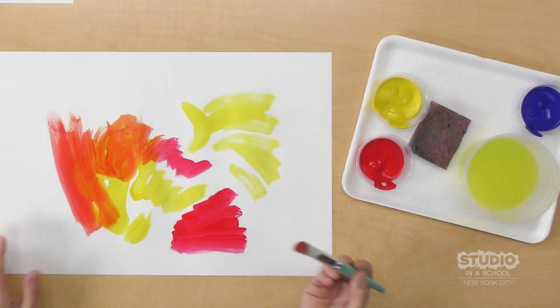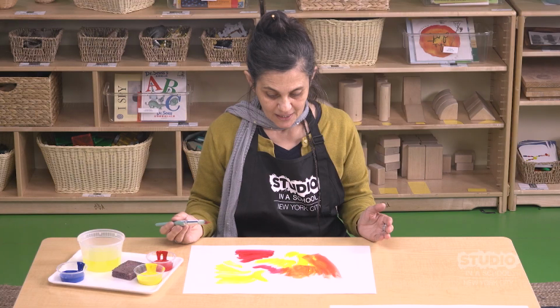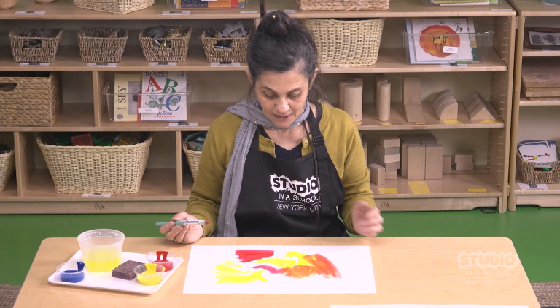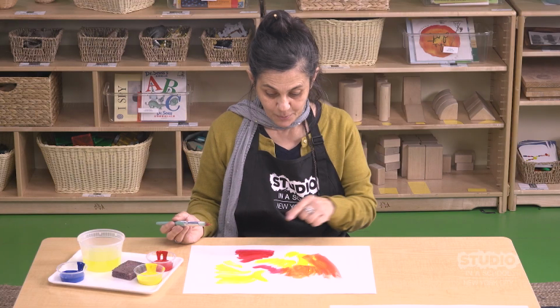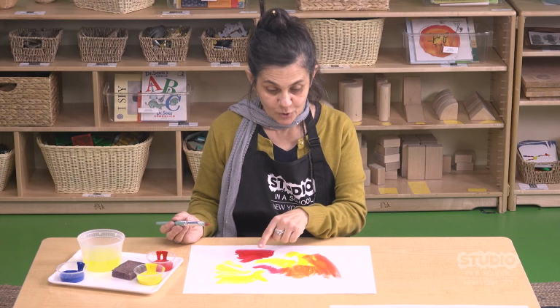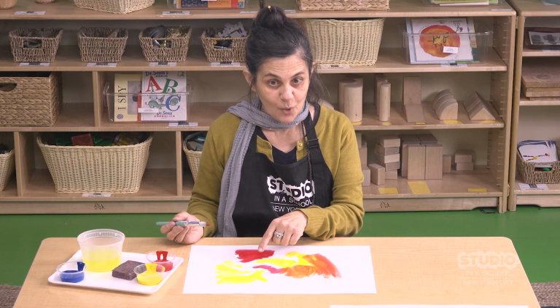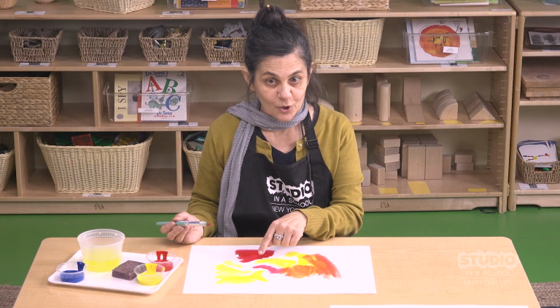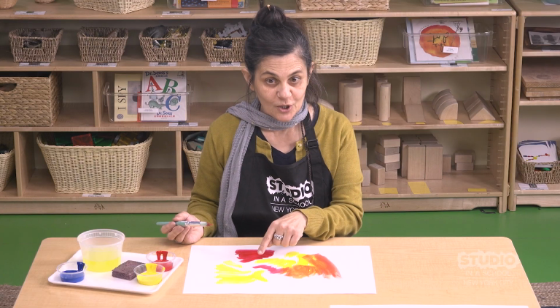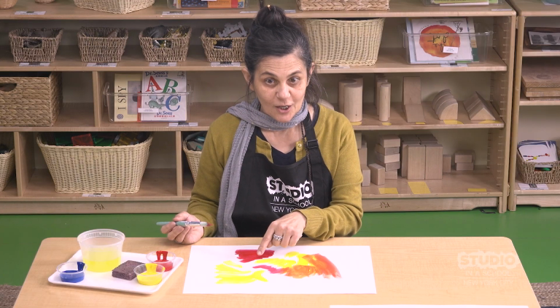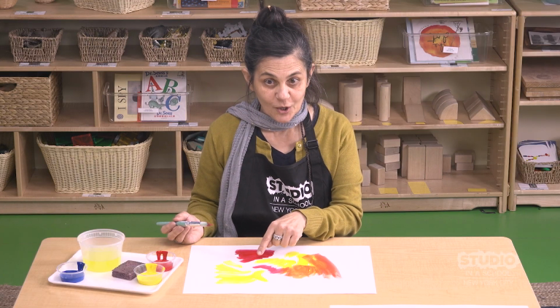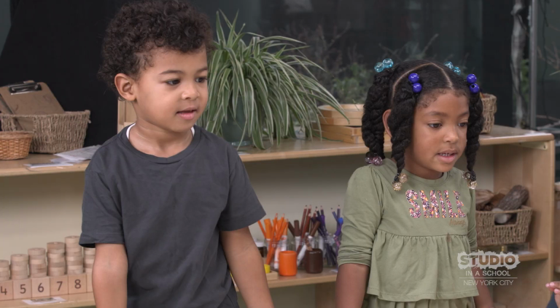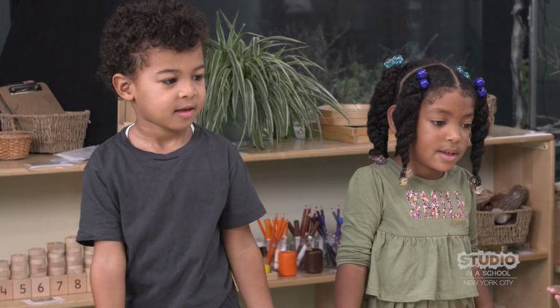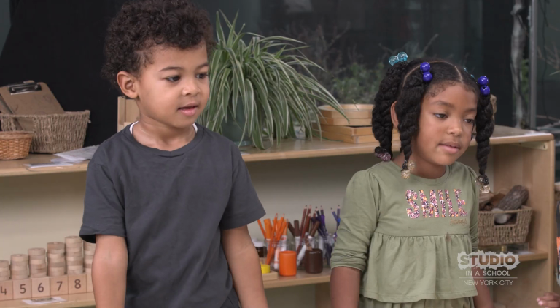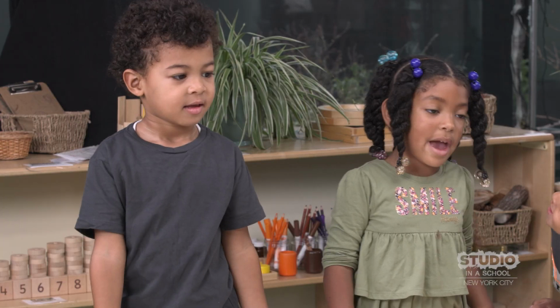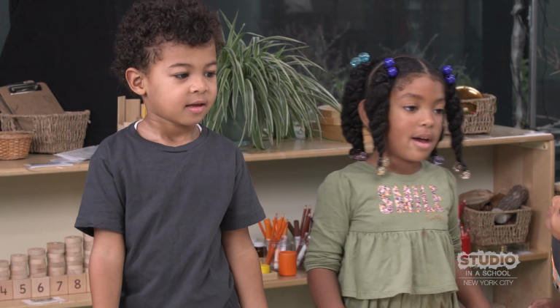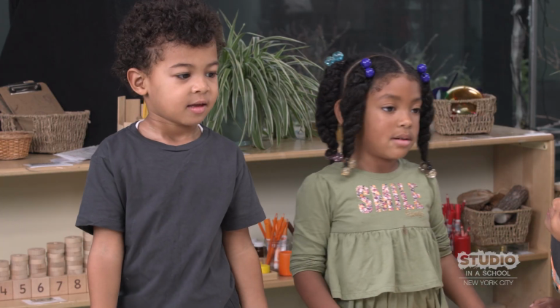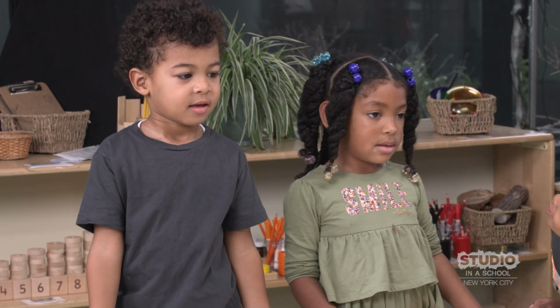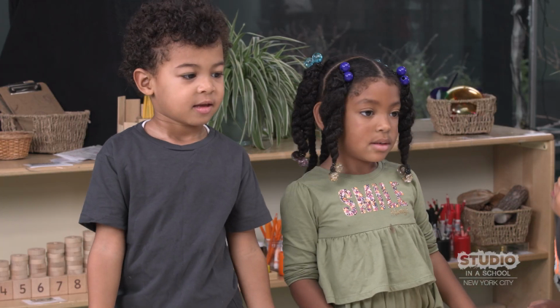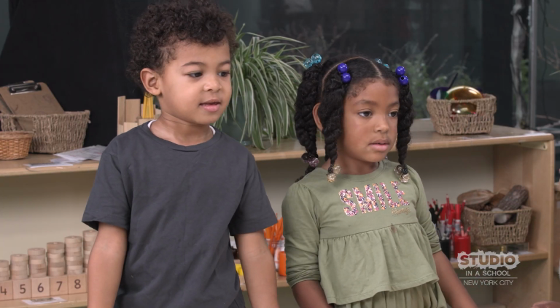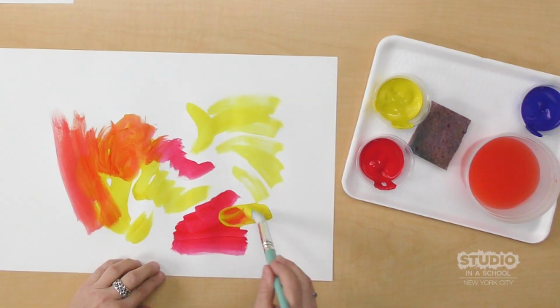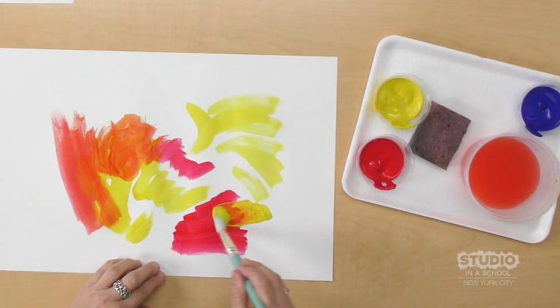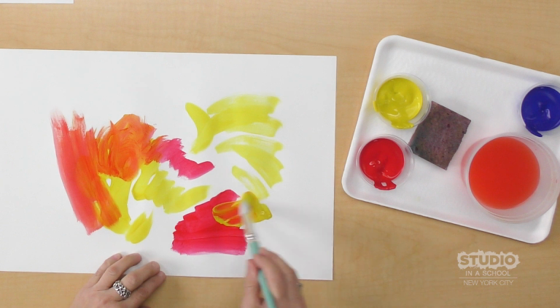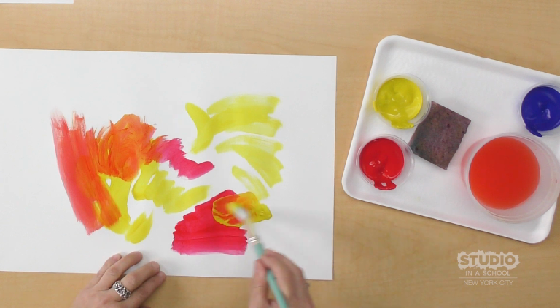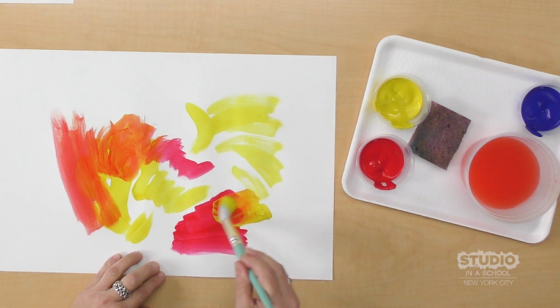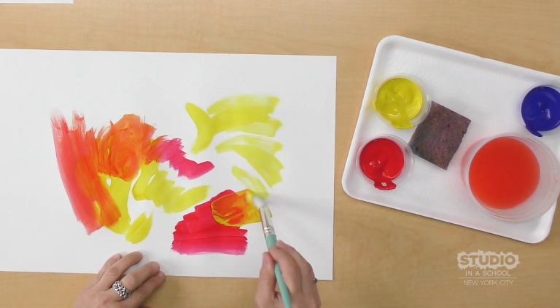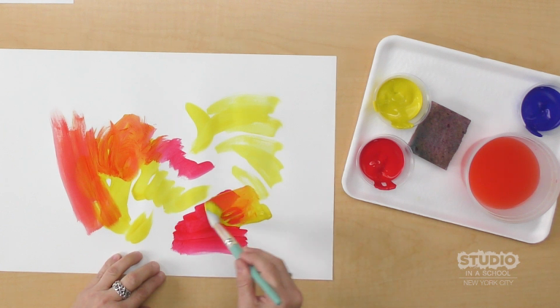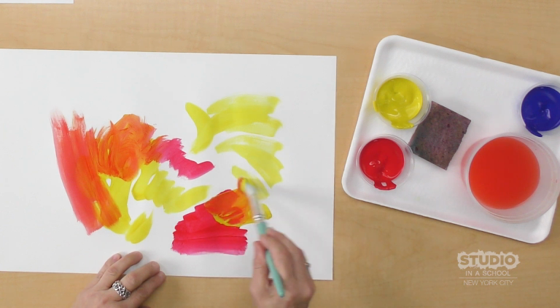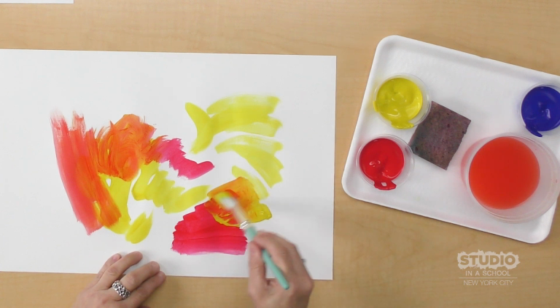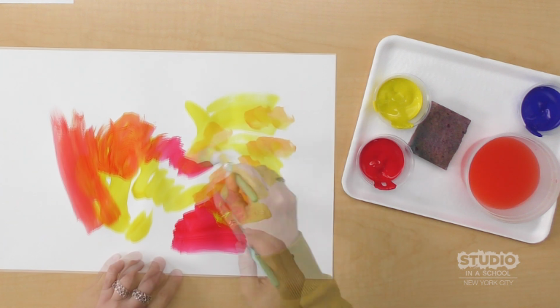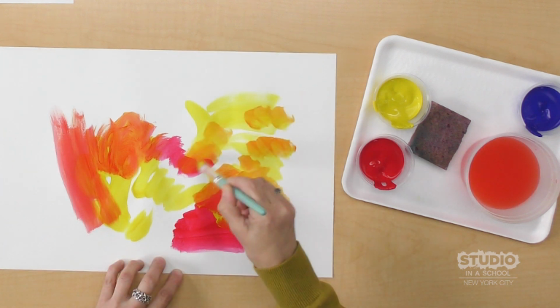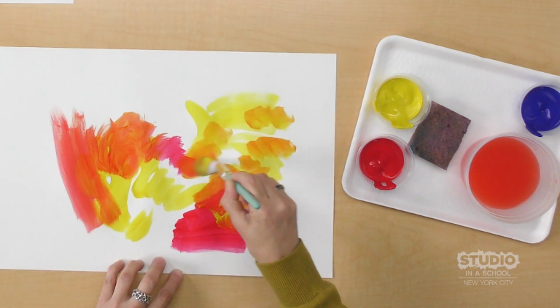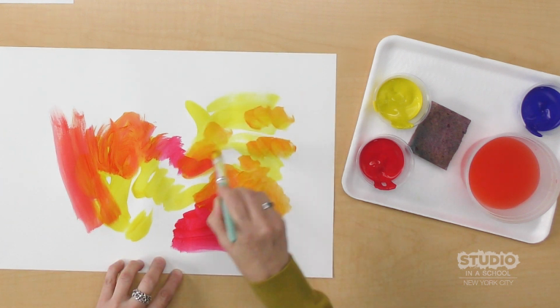Can I put some more yellow here to see what happens? It's getting lighter.